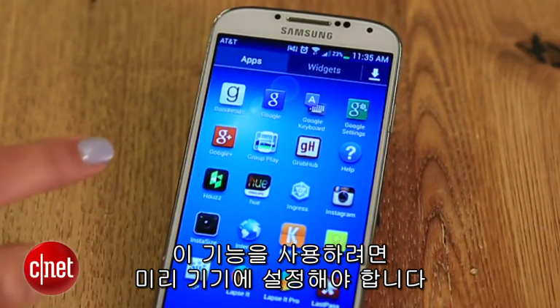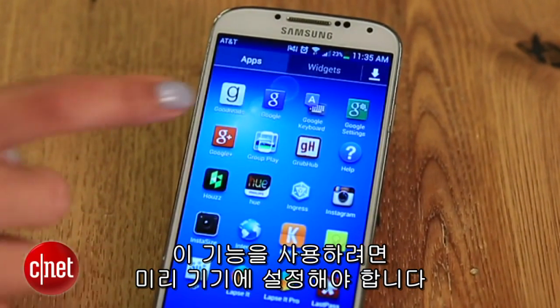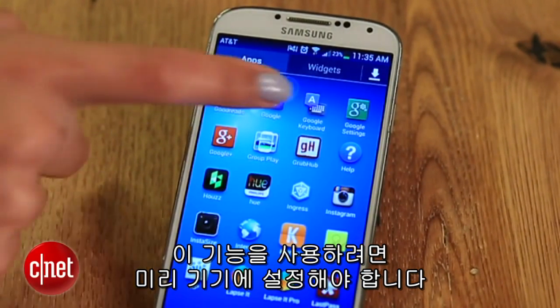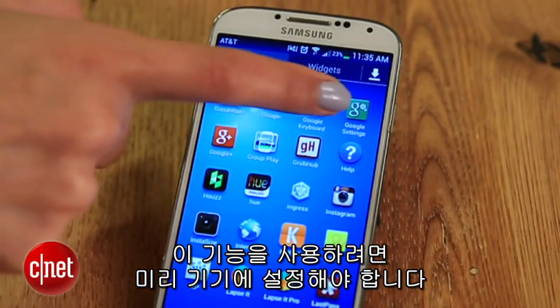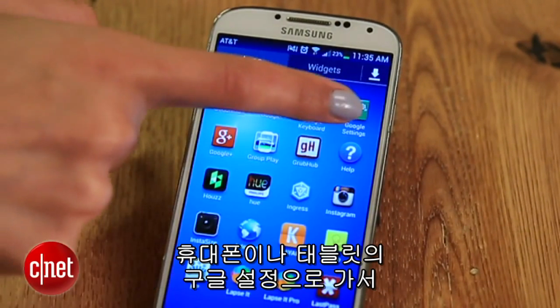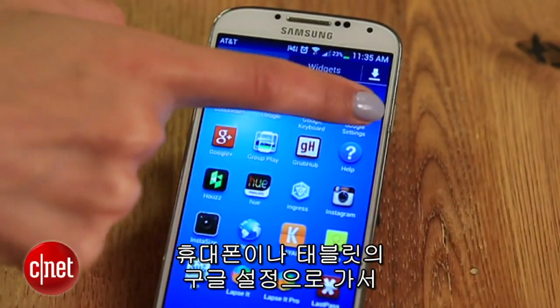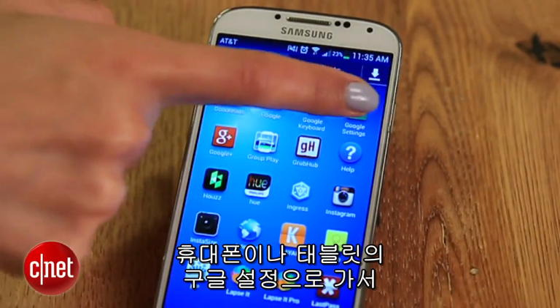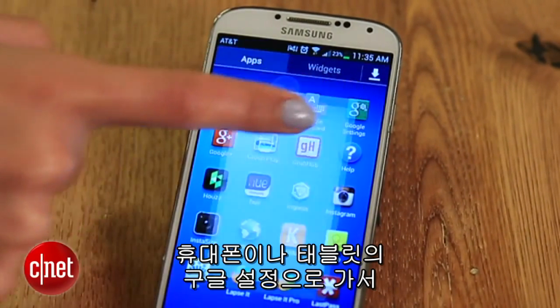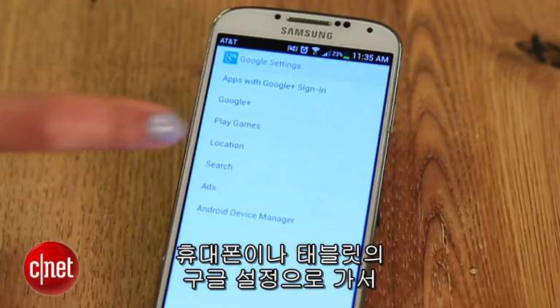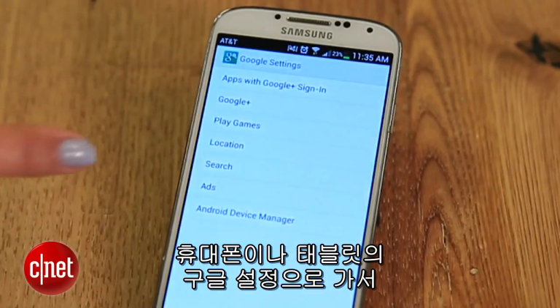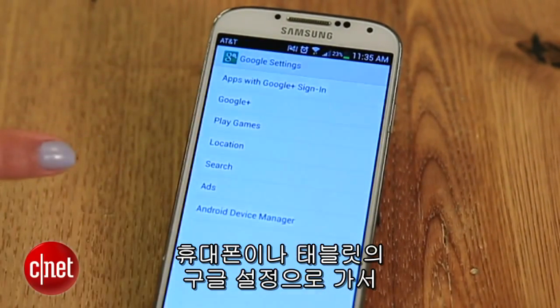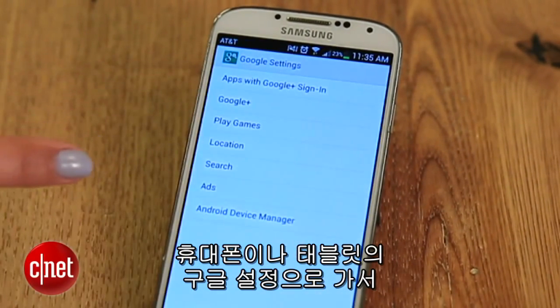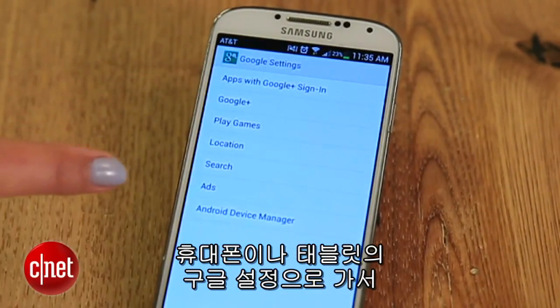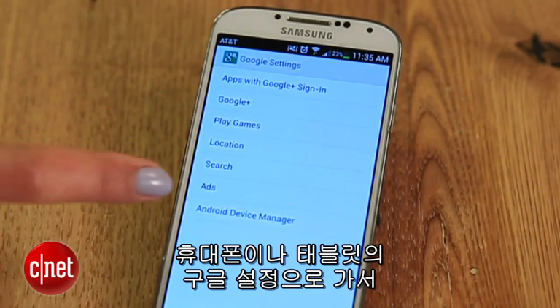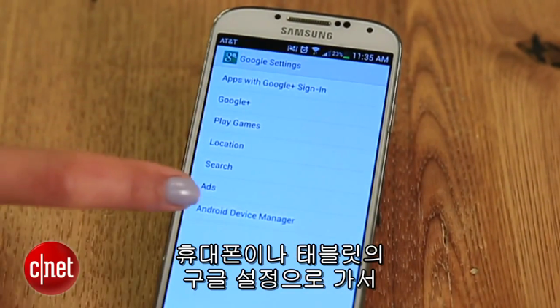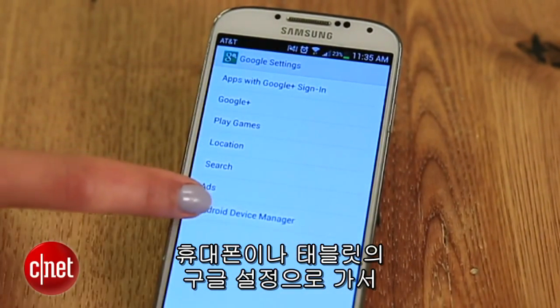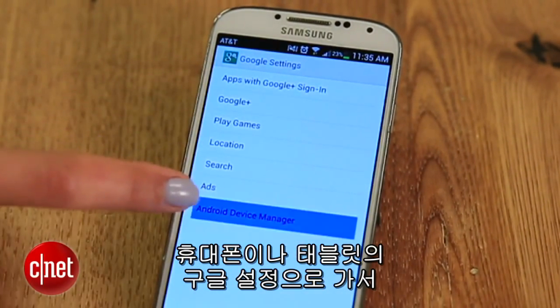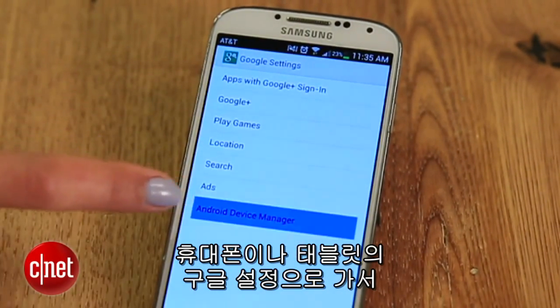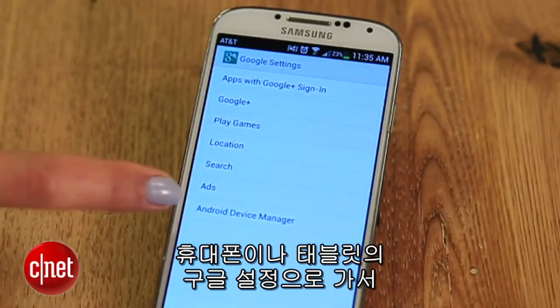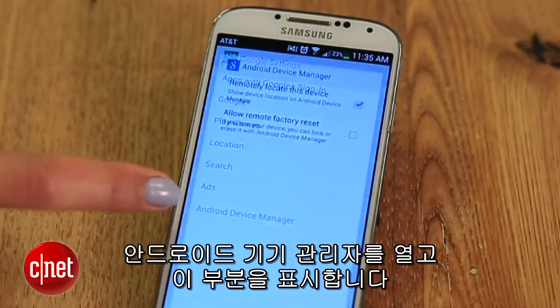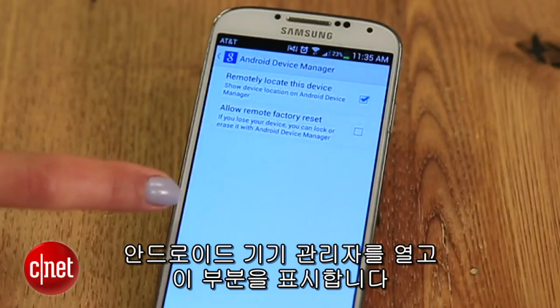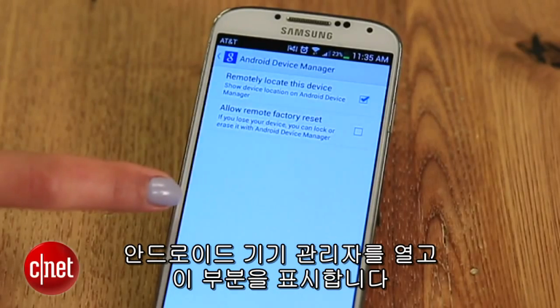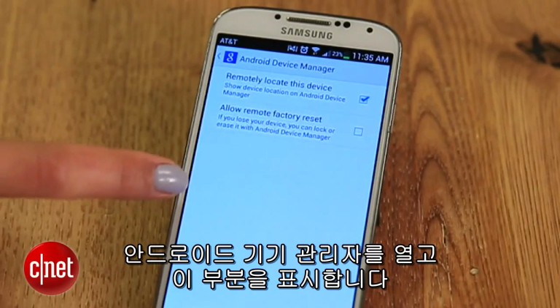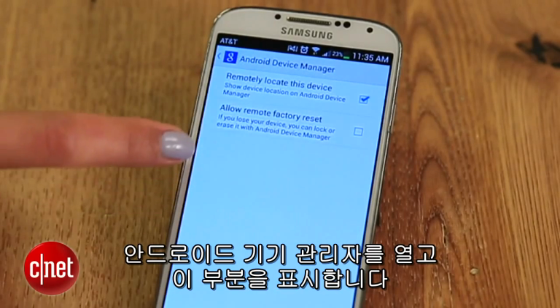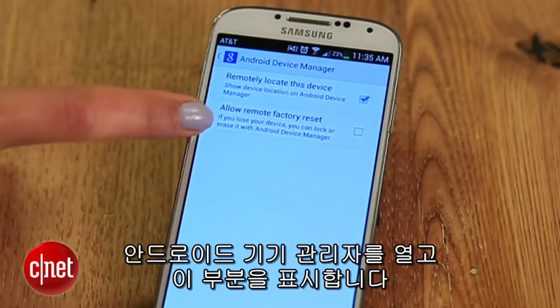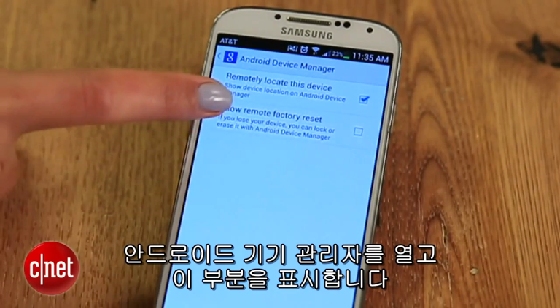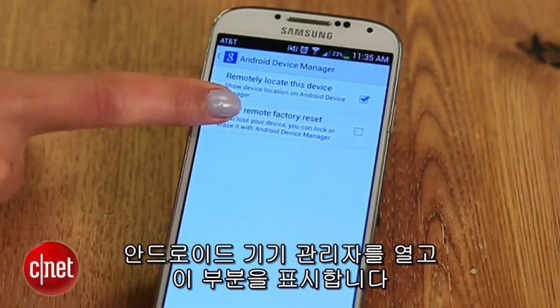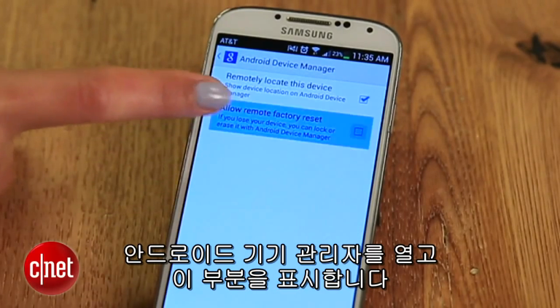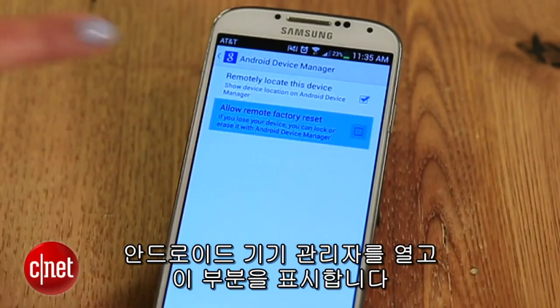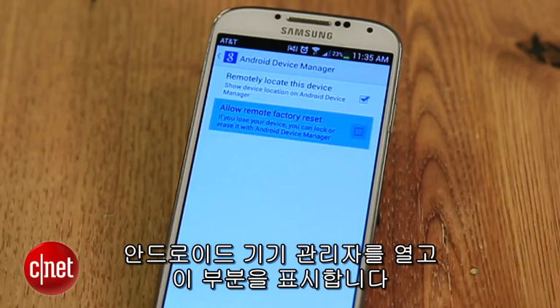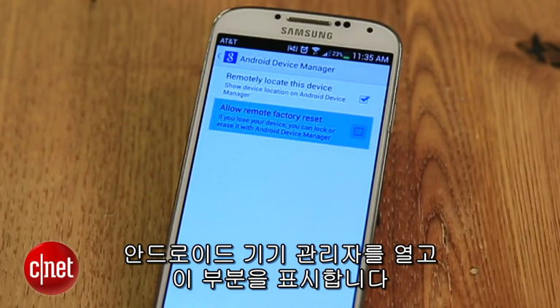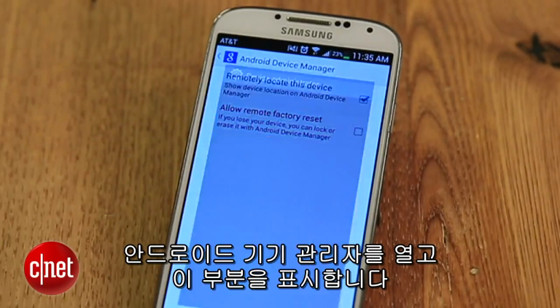Head to your phone or tablet, then go to Google Settings, Android Device Manager, and check this box.